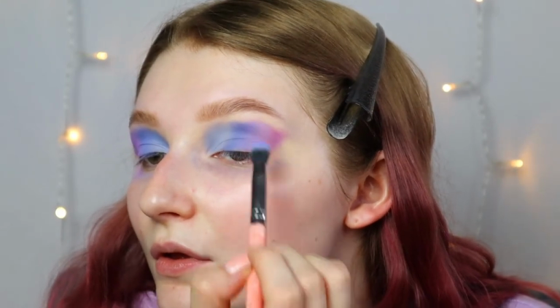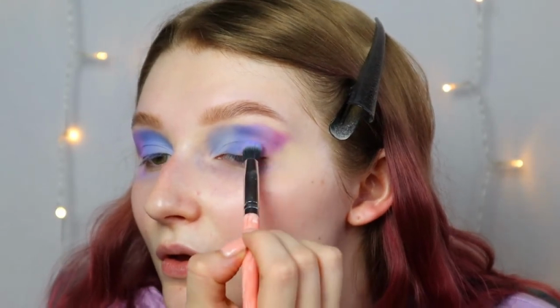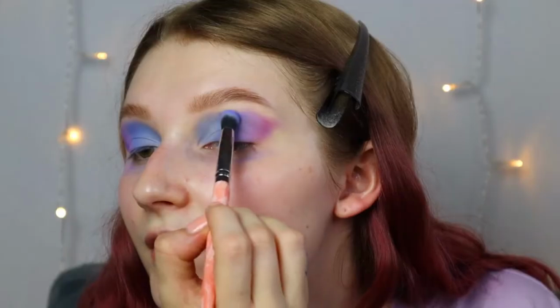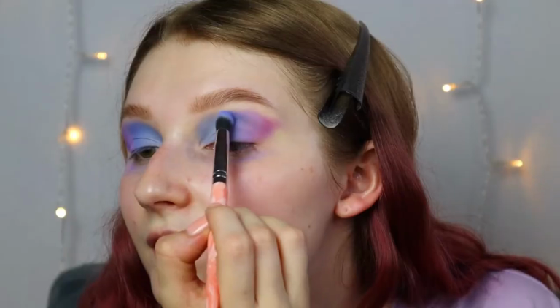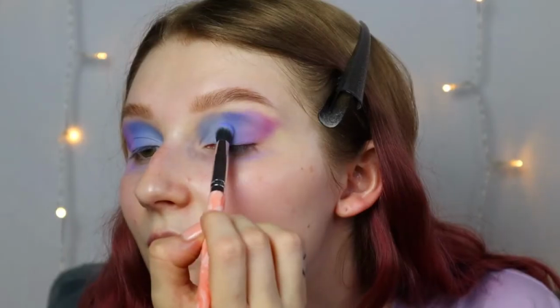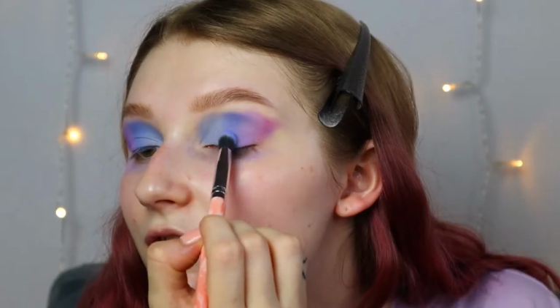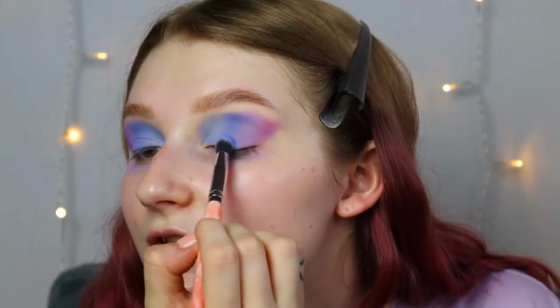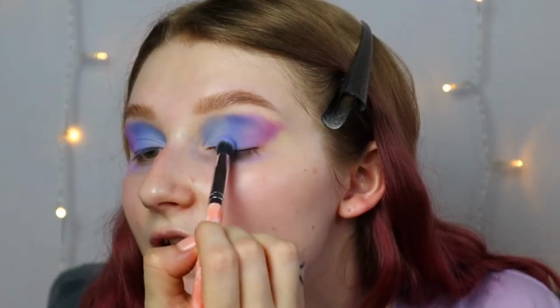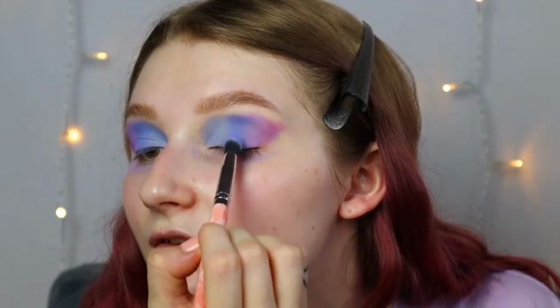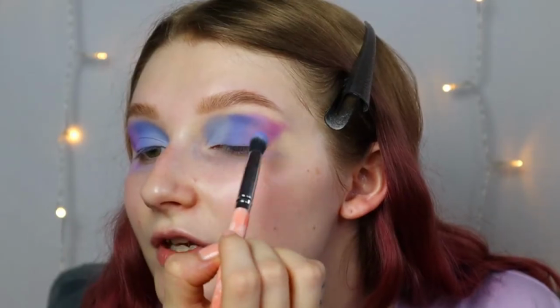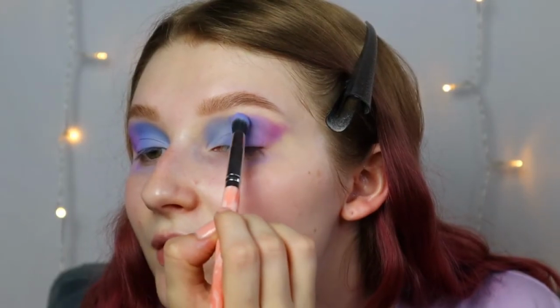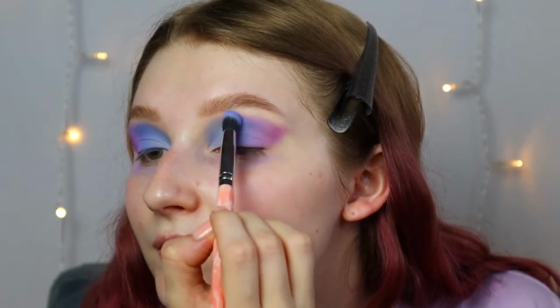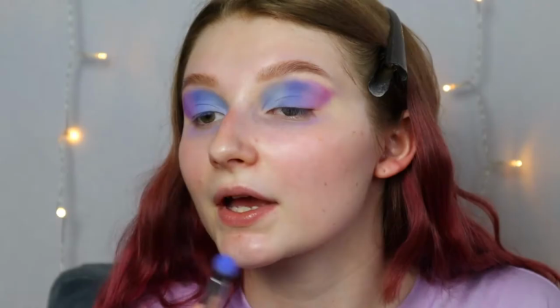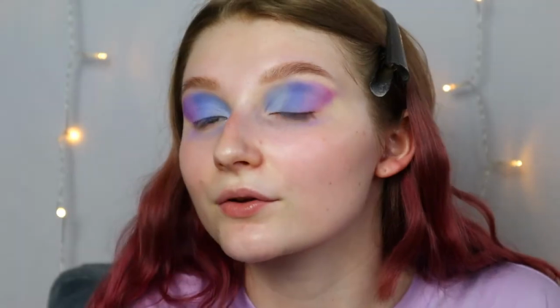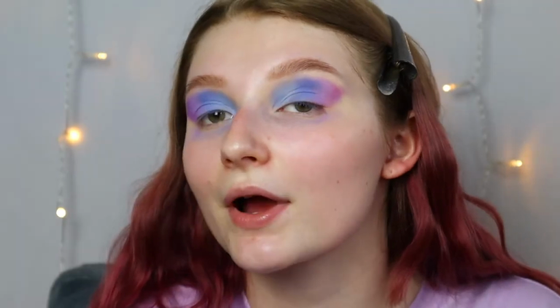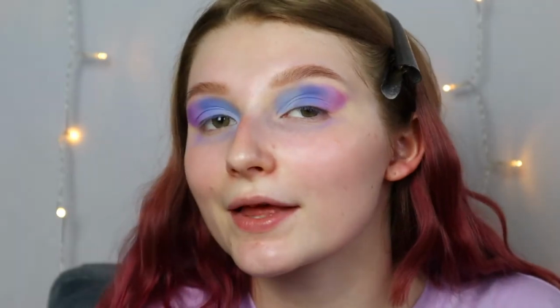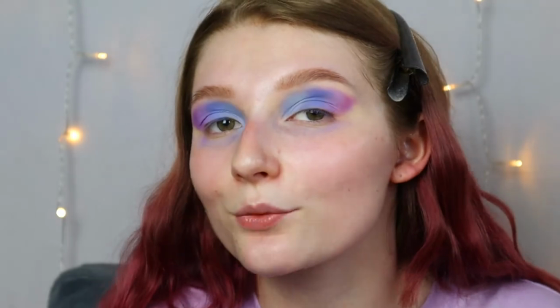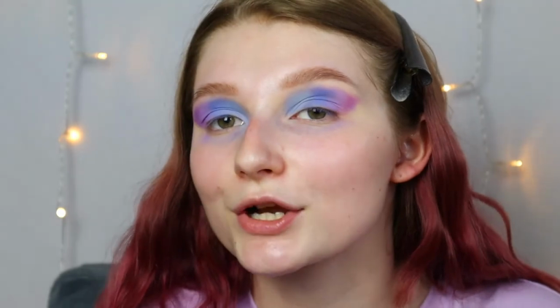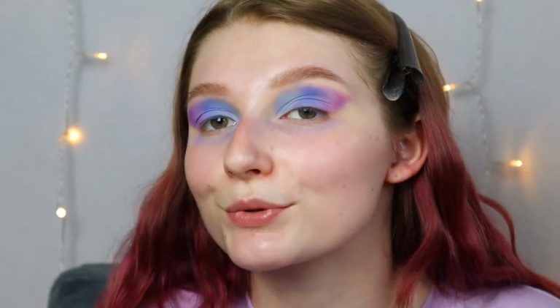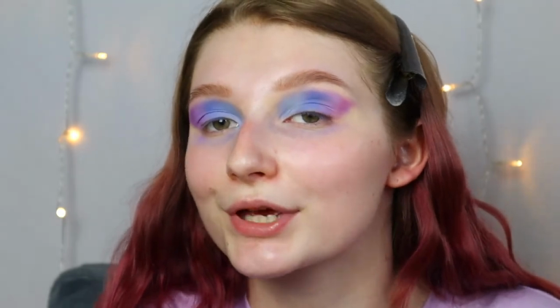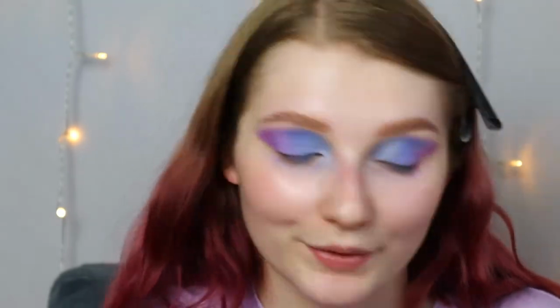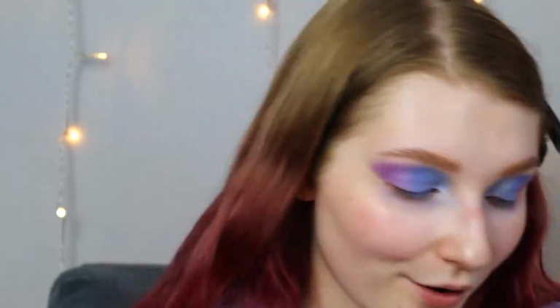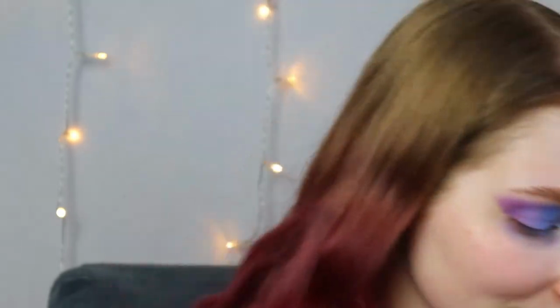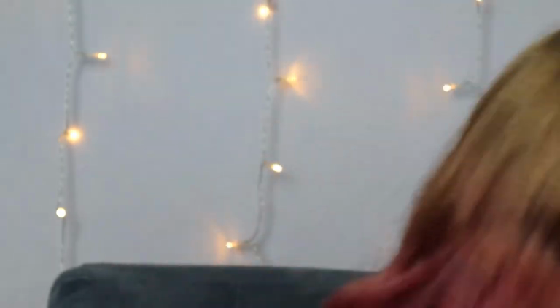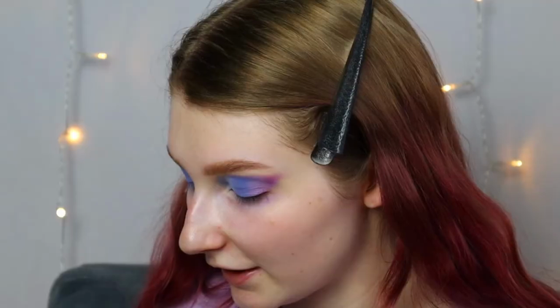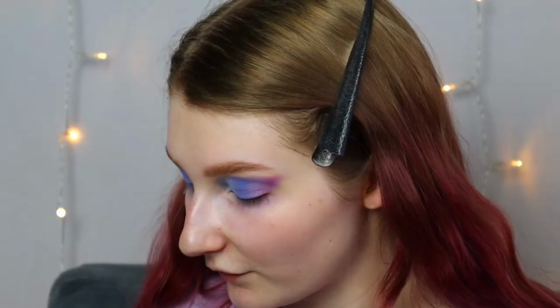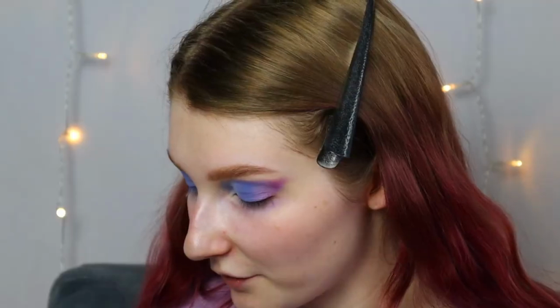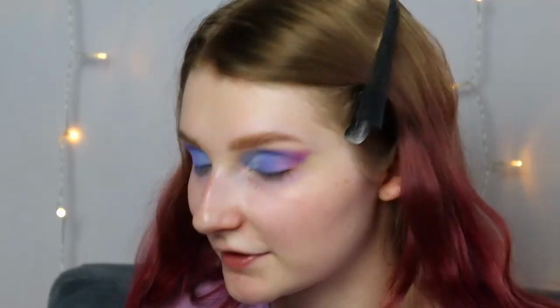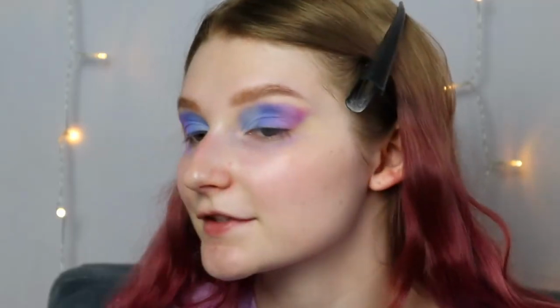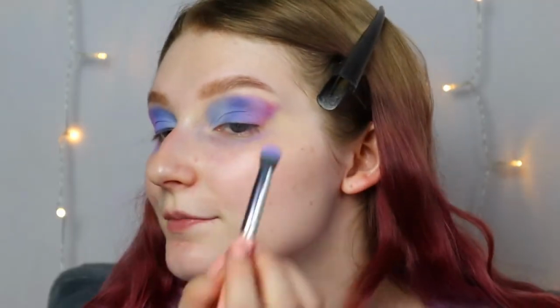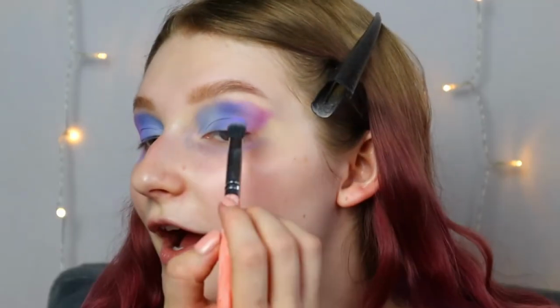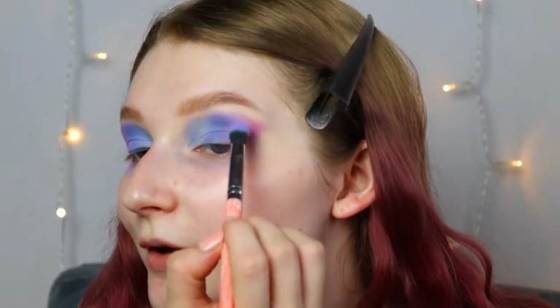Do you guys like watching these kinds of videos? I like watching people get ready while getting ready at the same time.